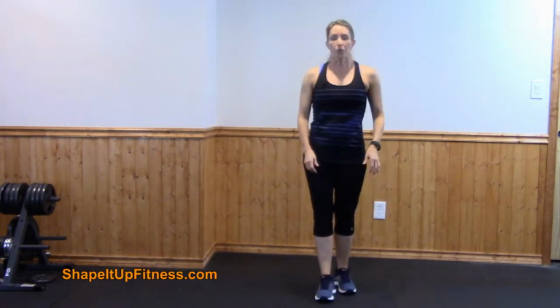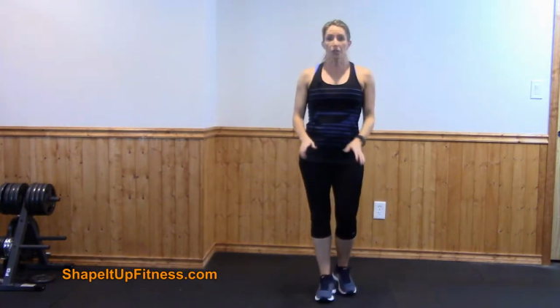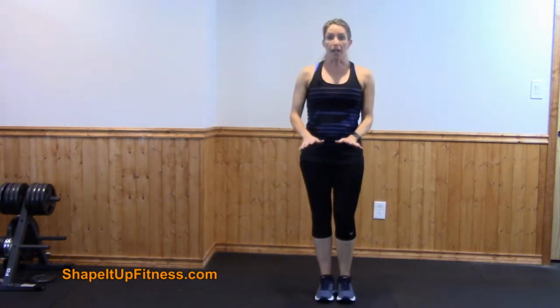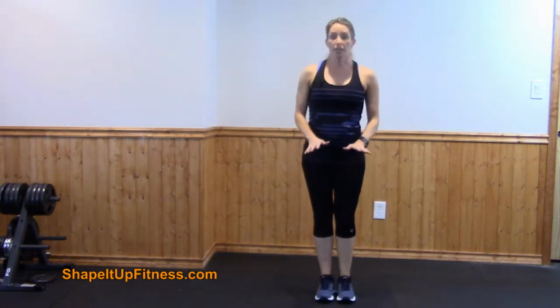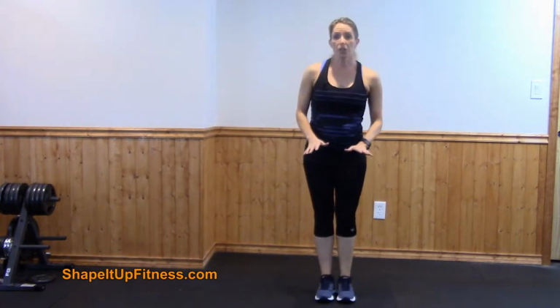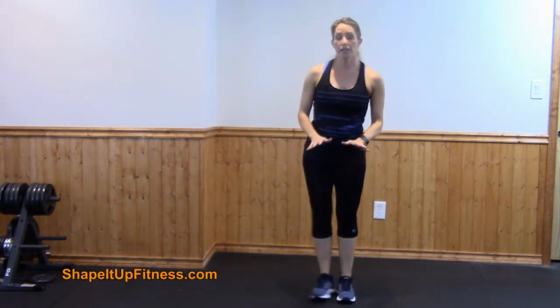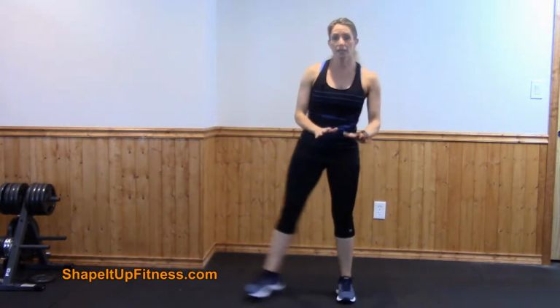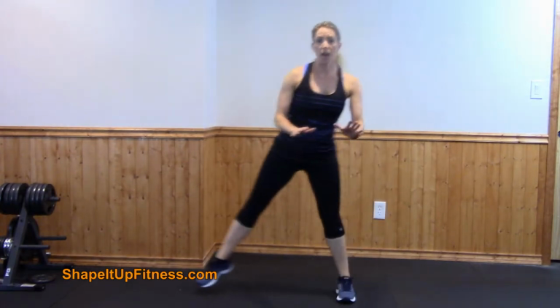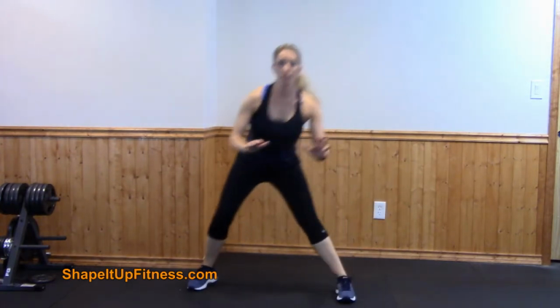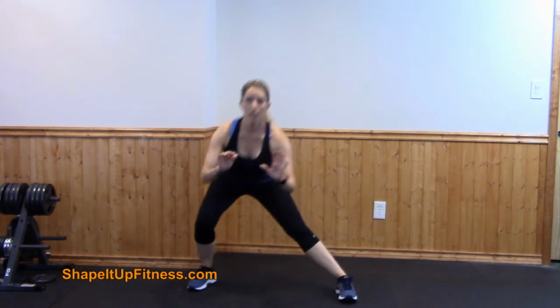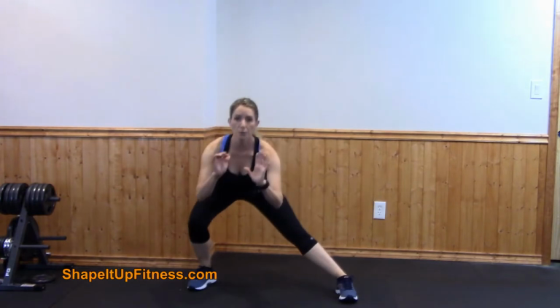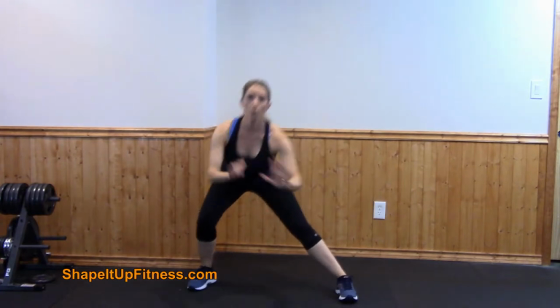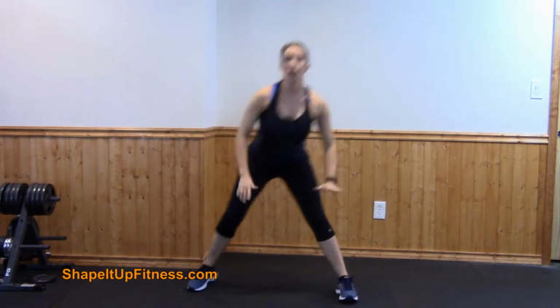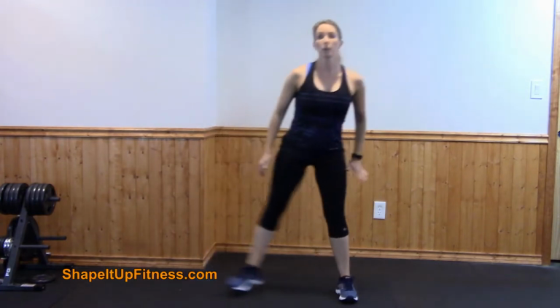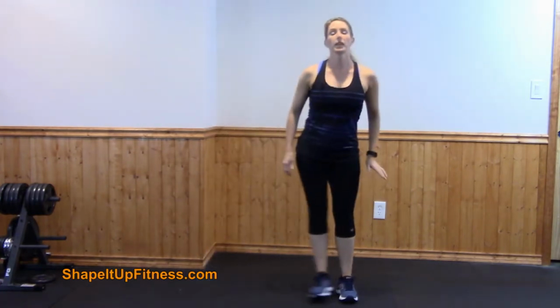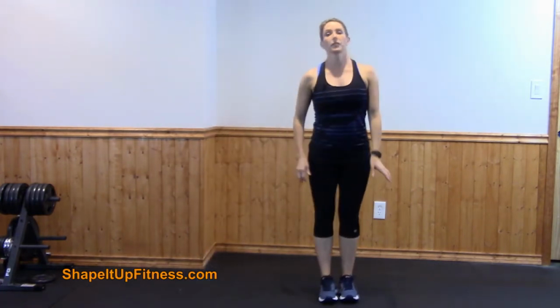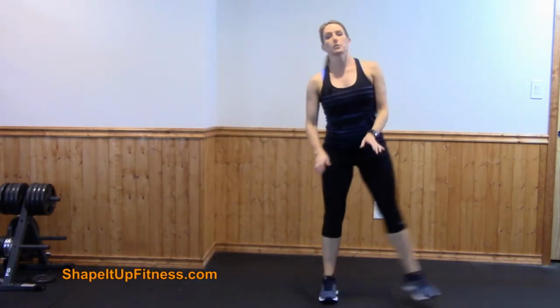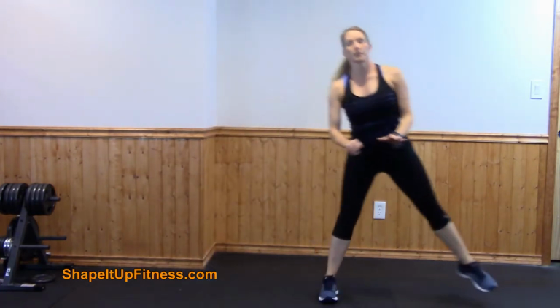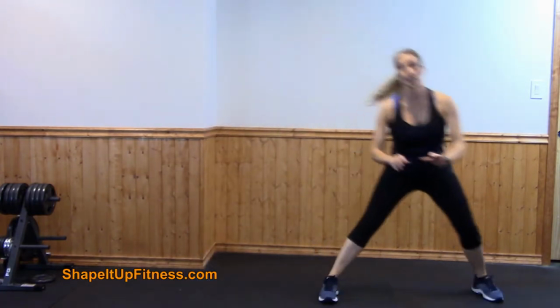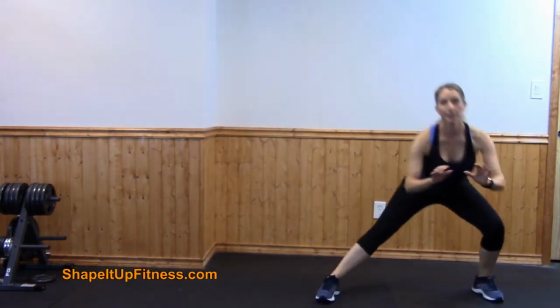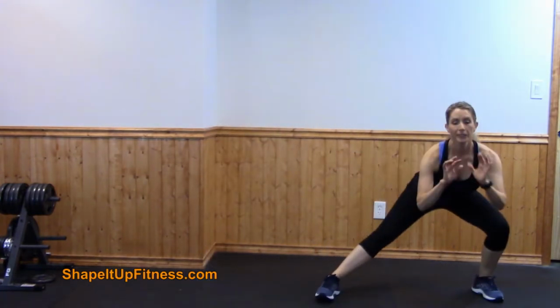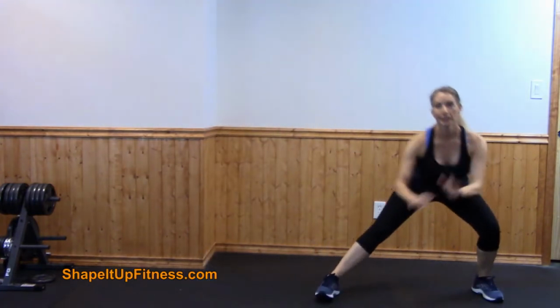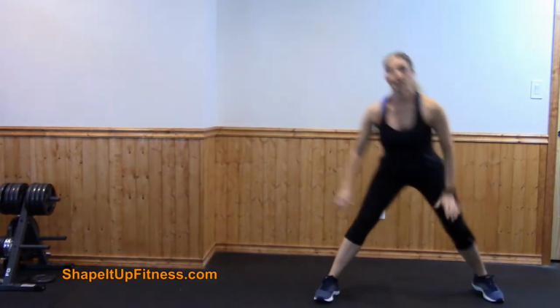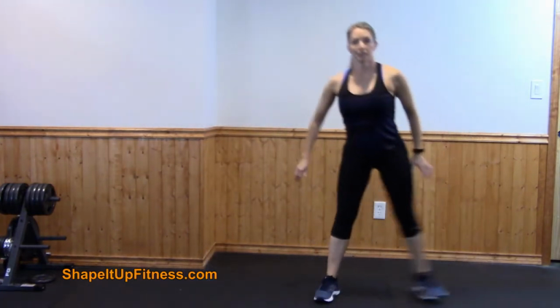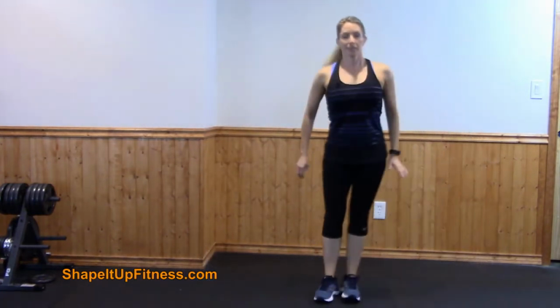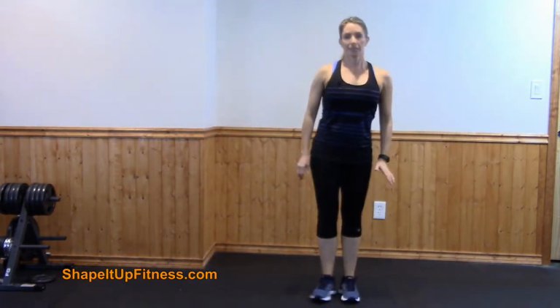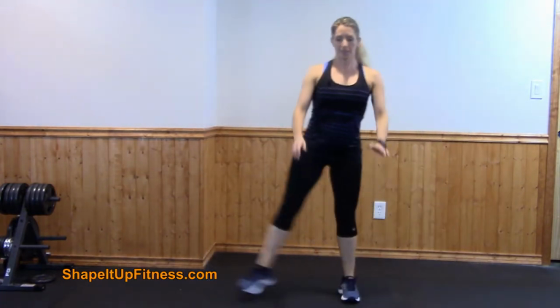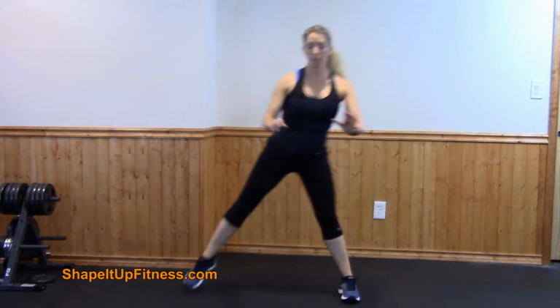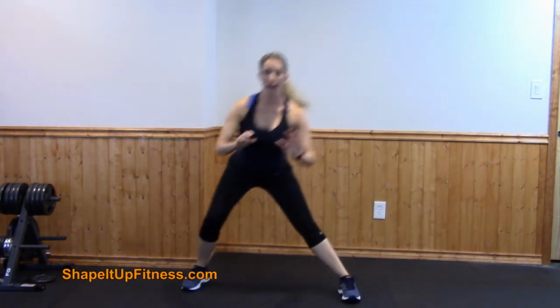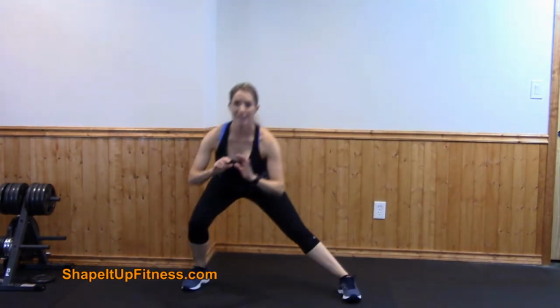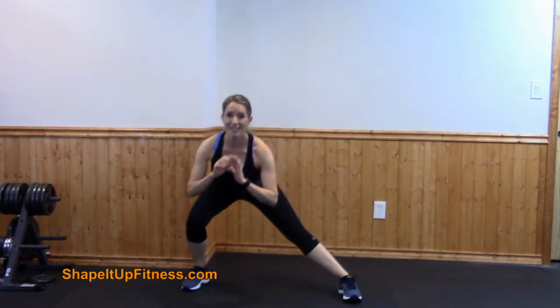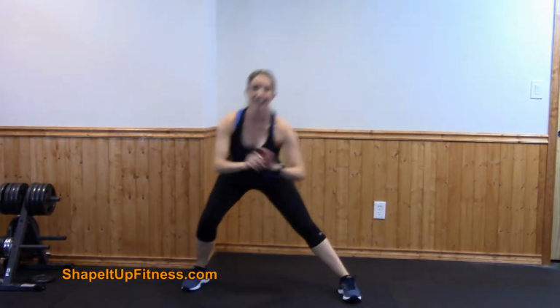For your side lunge, go ahead and set the timer and do about one minute of those. Keep your abs nice and tight.